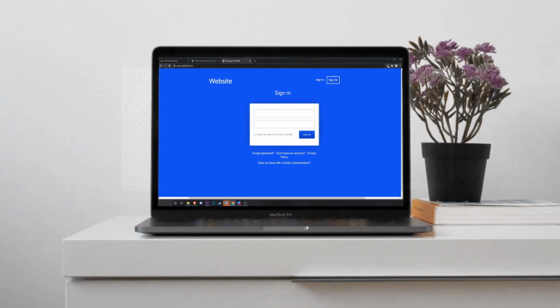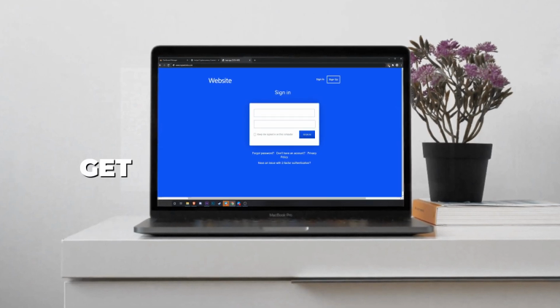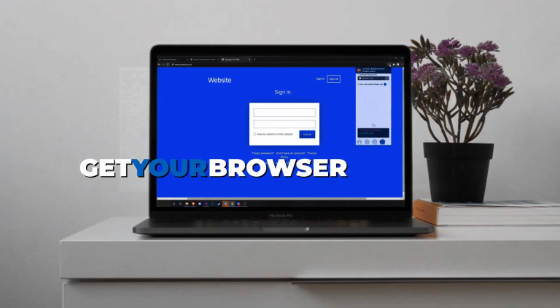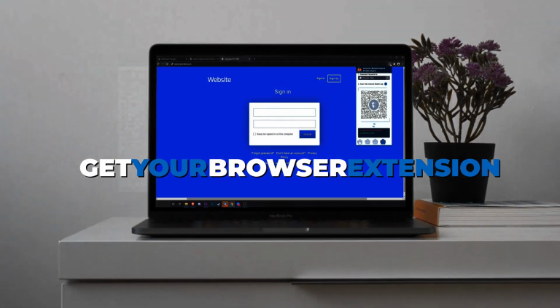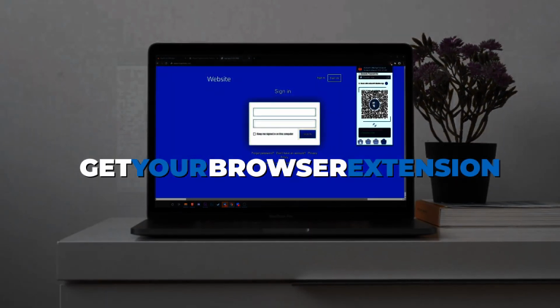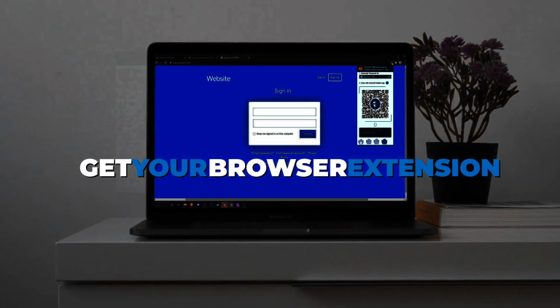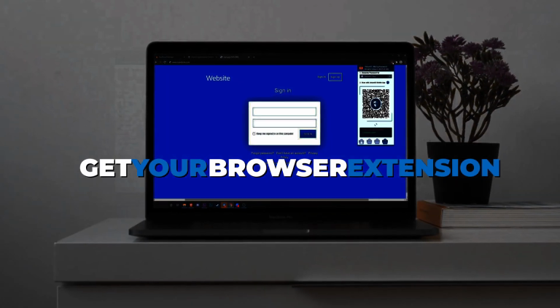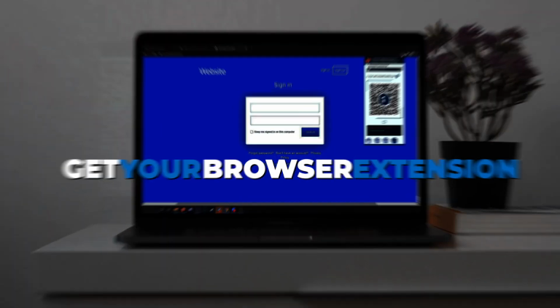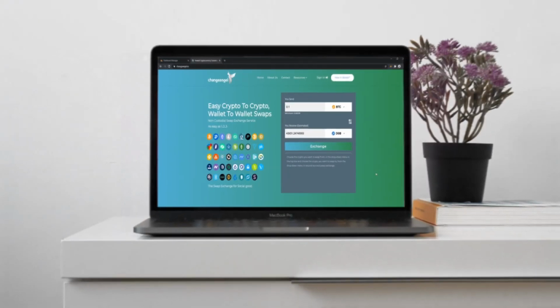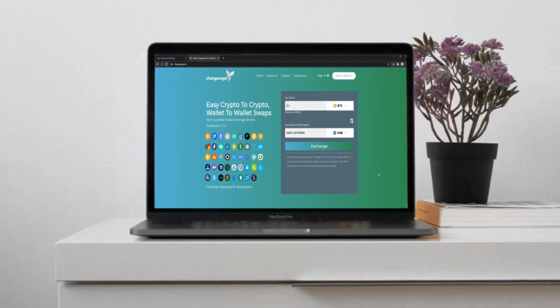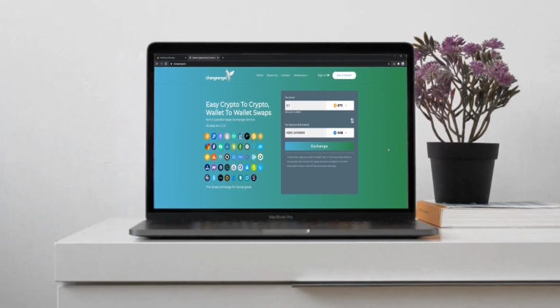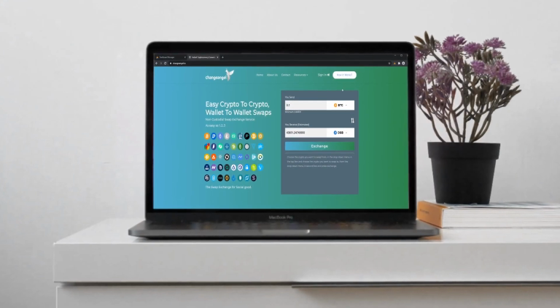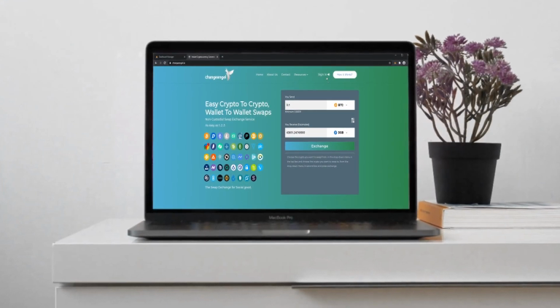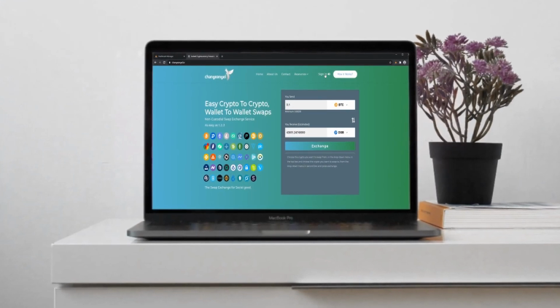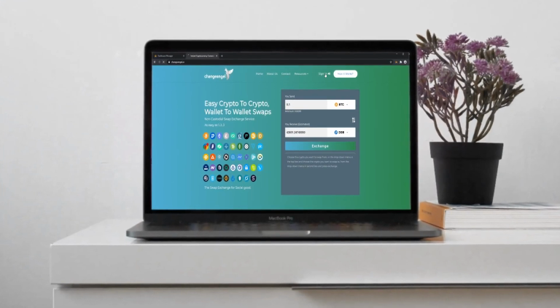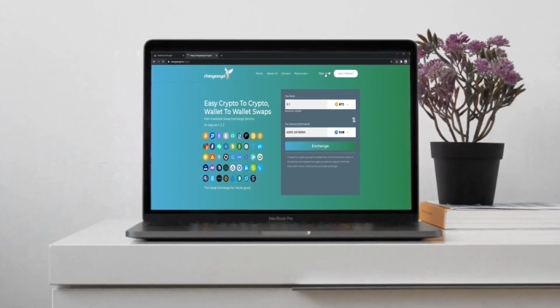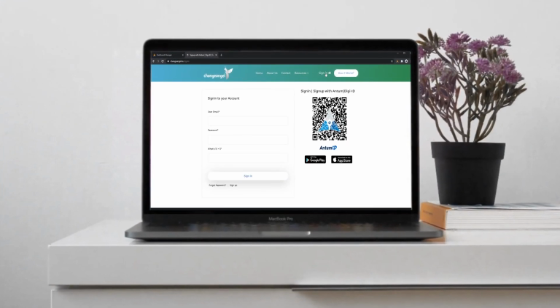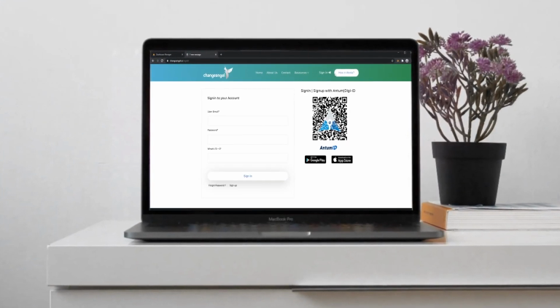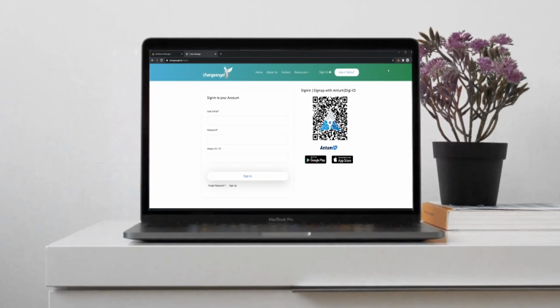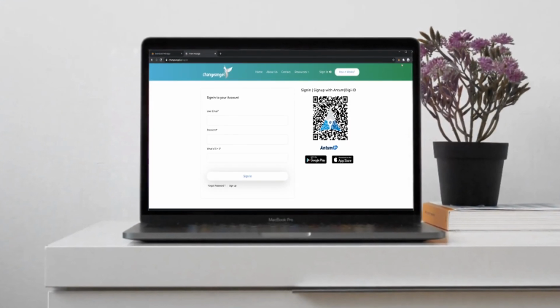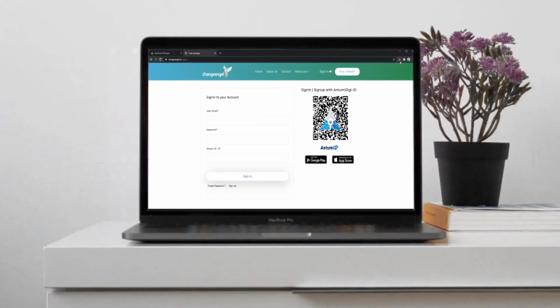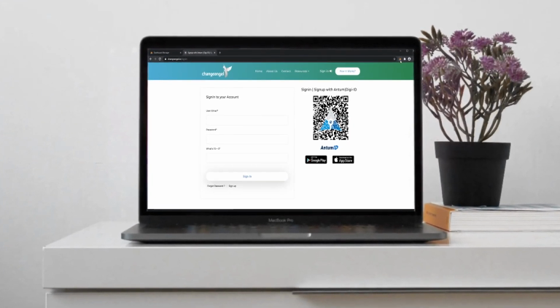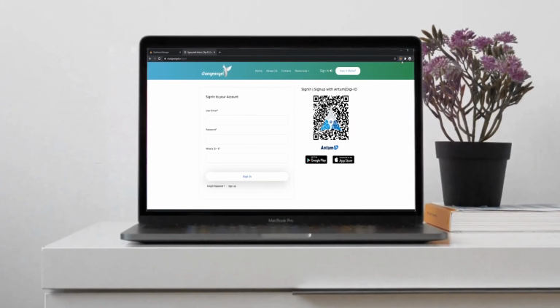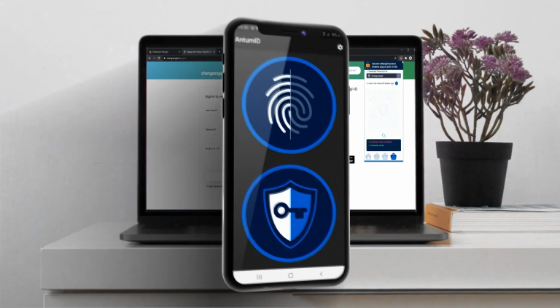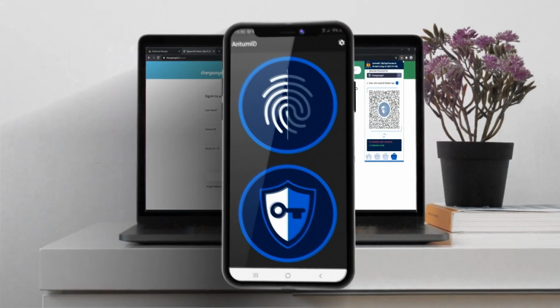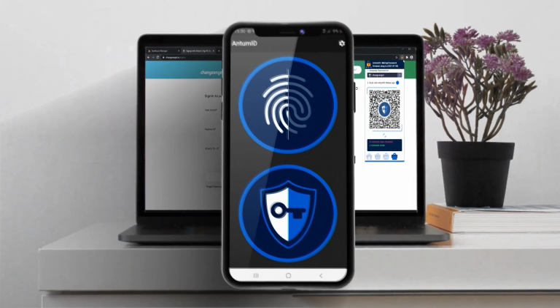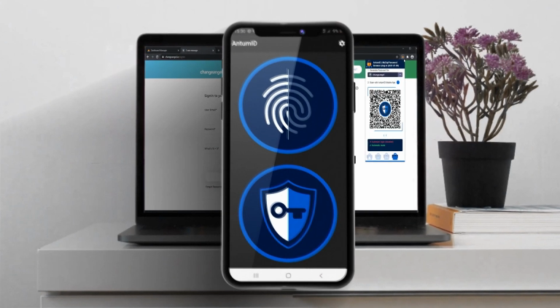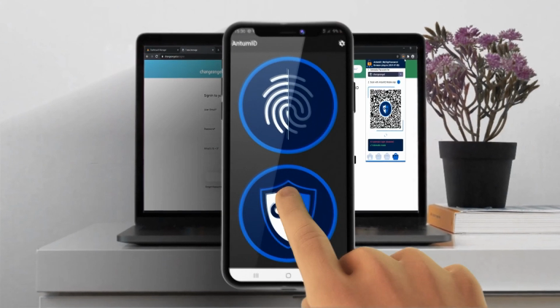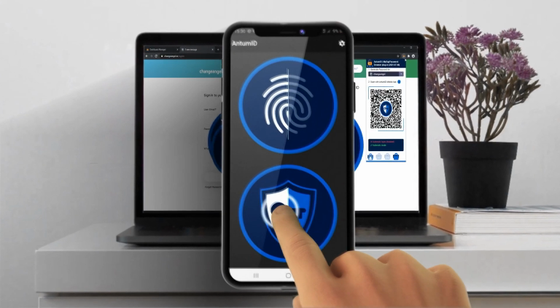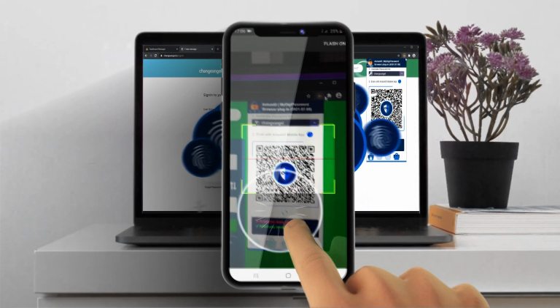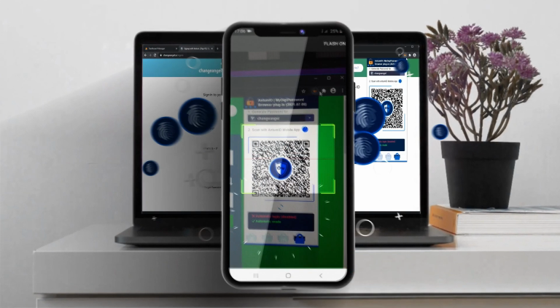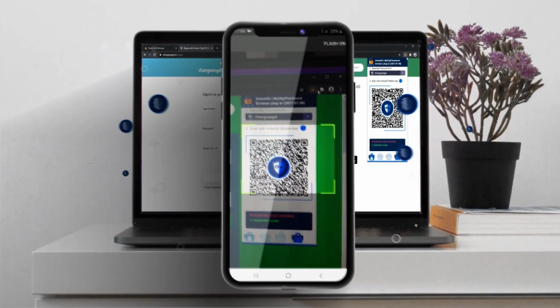Get your browser extension, then scan the QR code using the AntumID App.